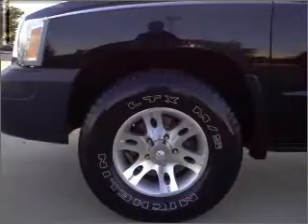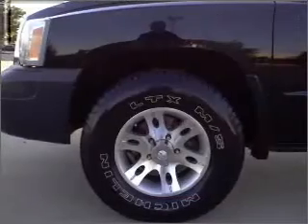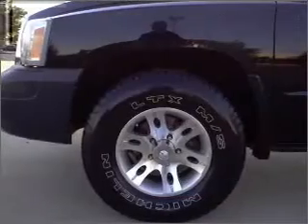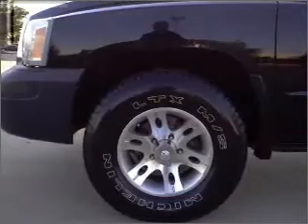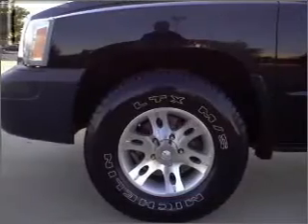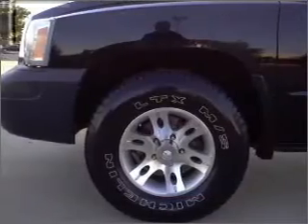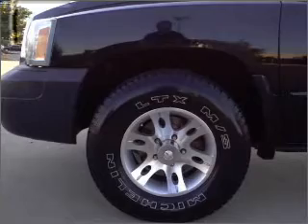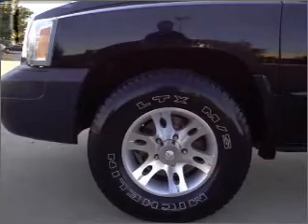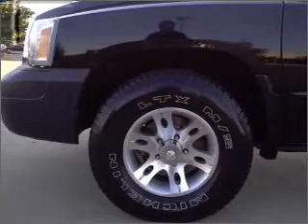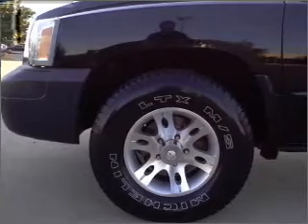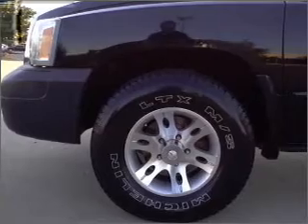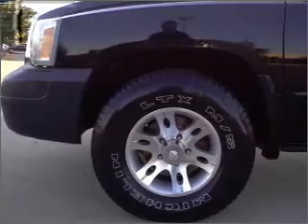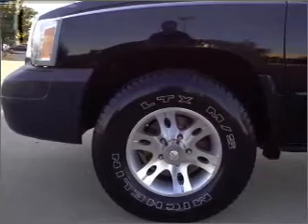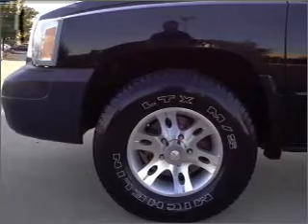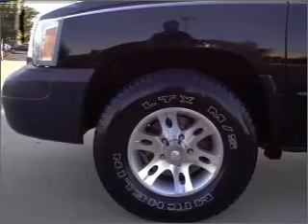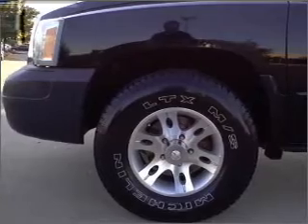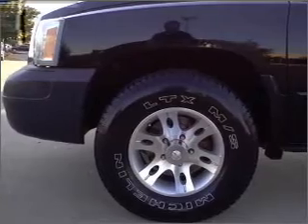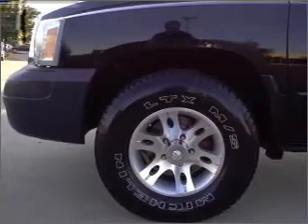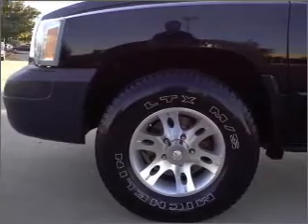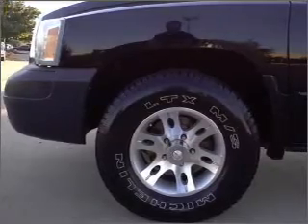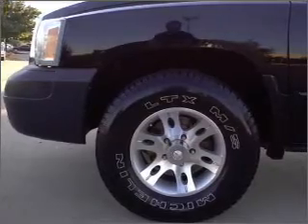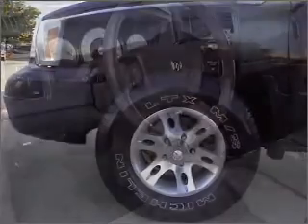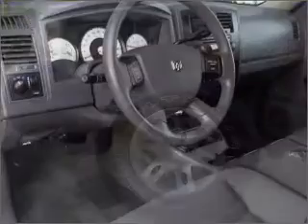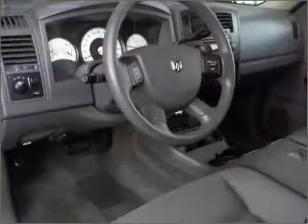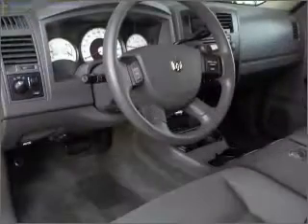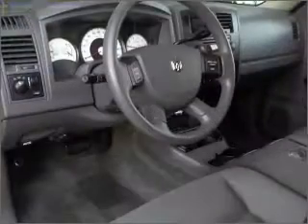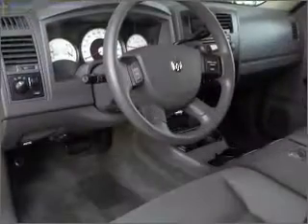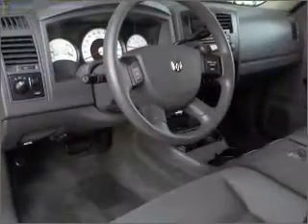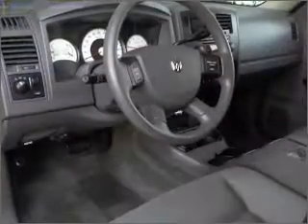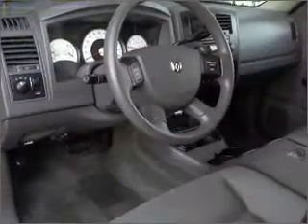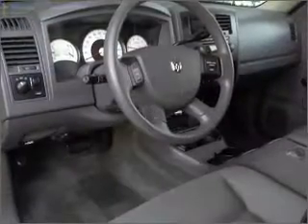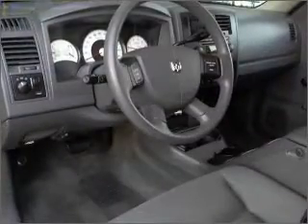Air conditioning, power steering, cruise control, and AM-FM stereo with a CD player.